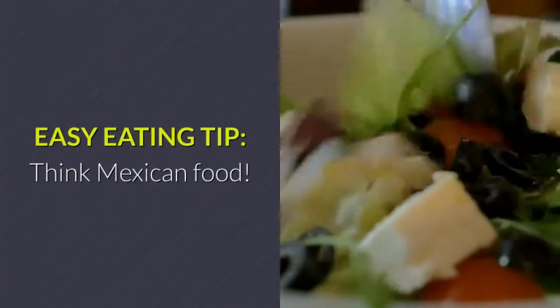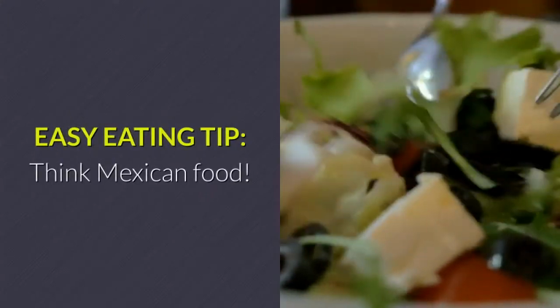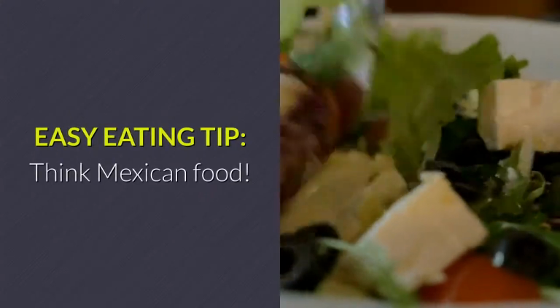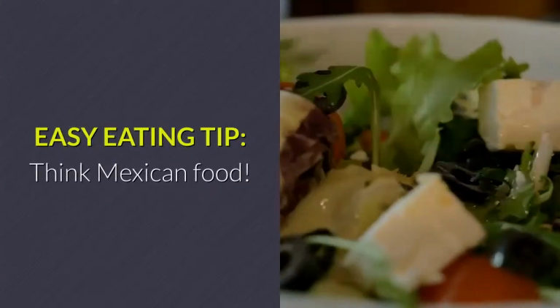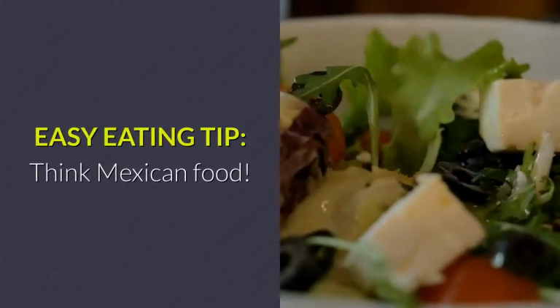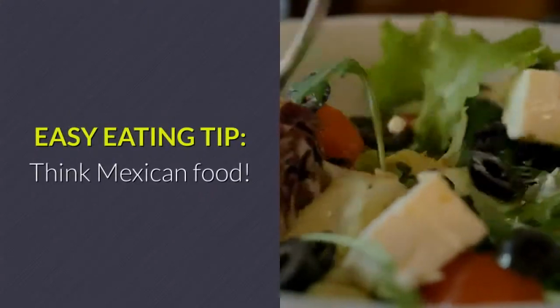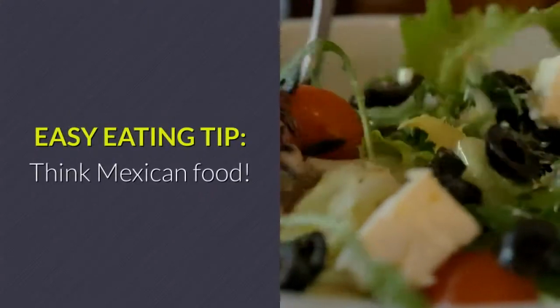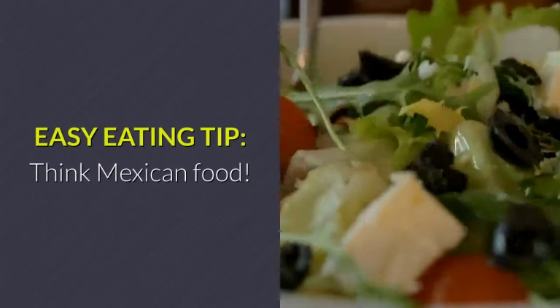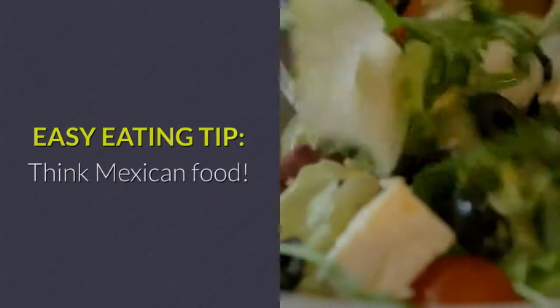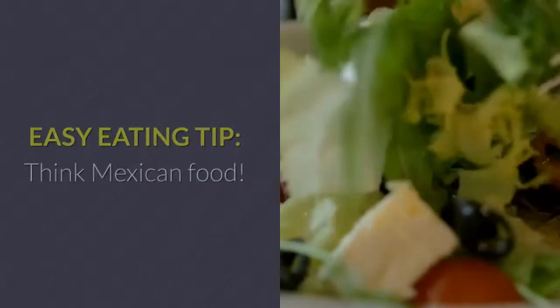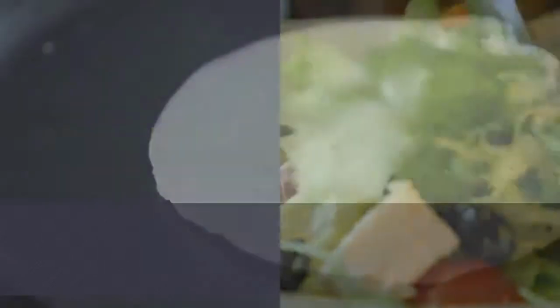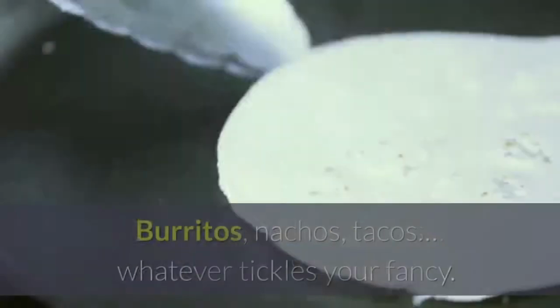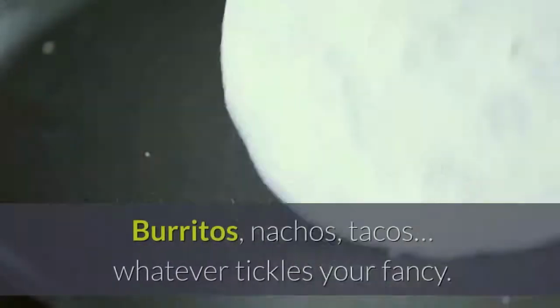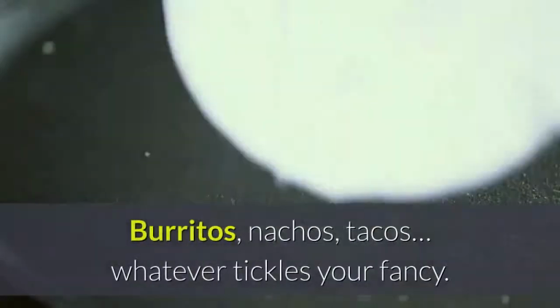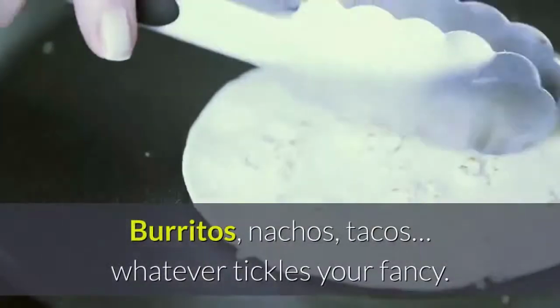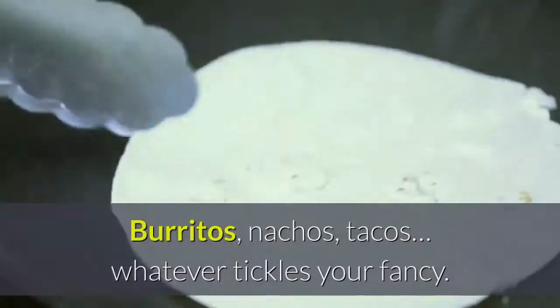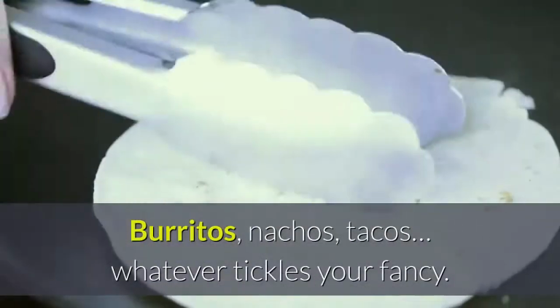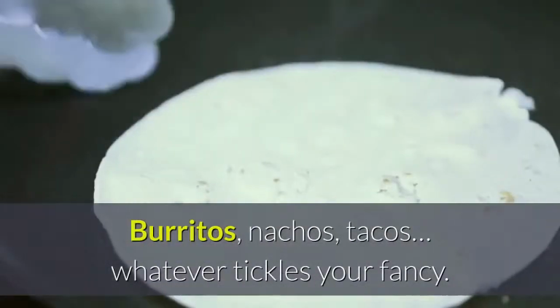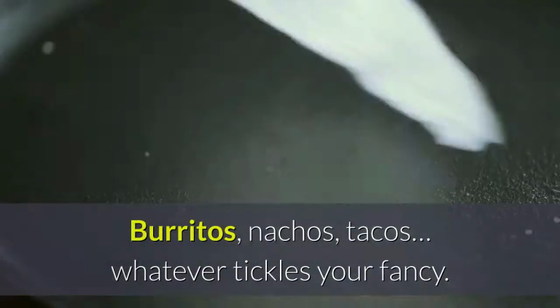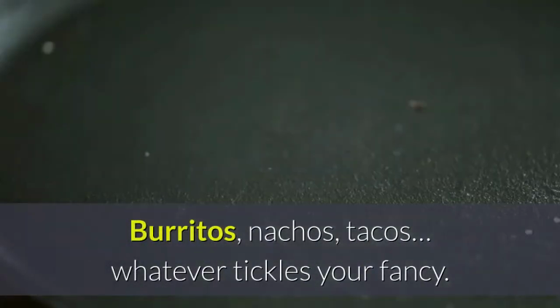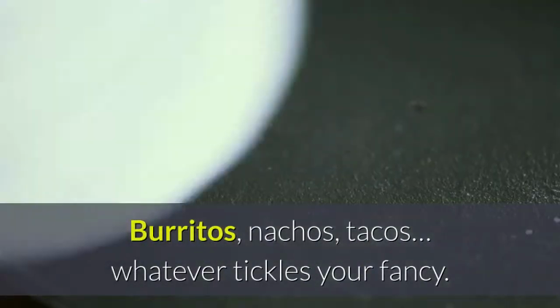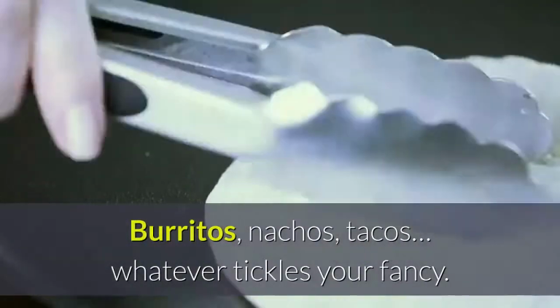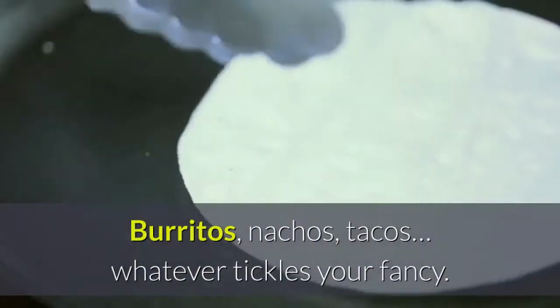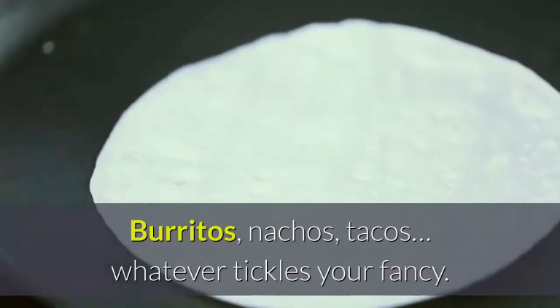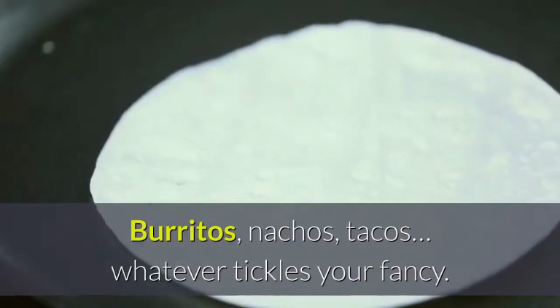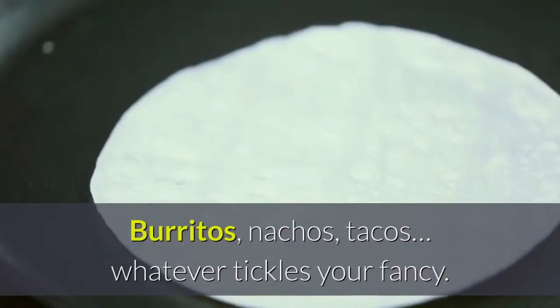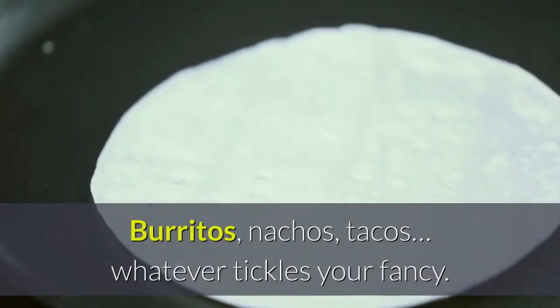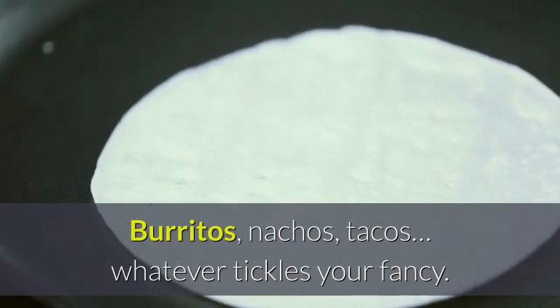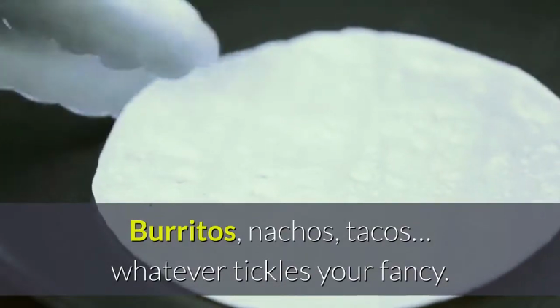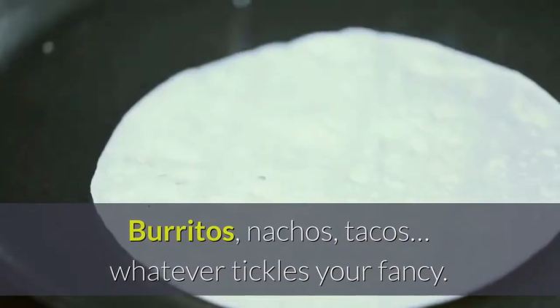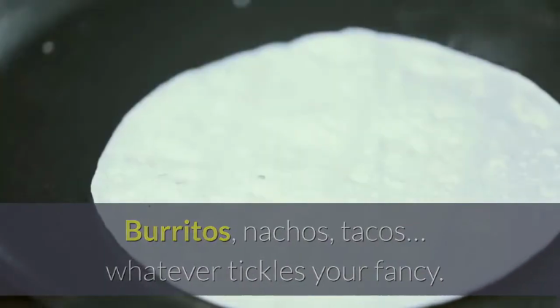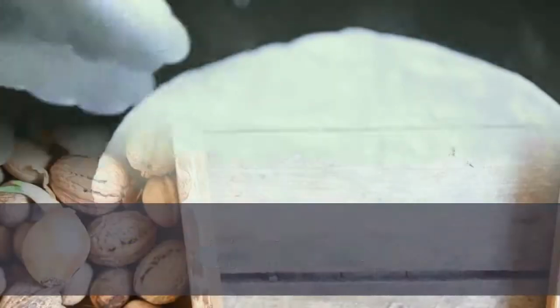Easy eating tip: think Mexican food — burritos, nachos, tacos, whatever tickles your fancy.